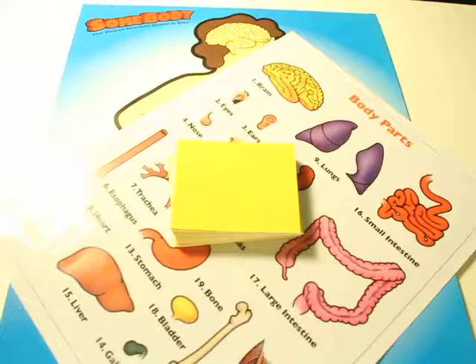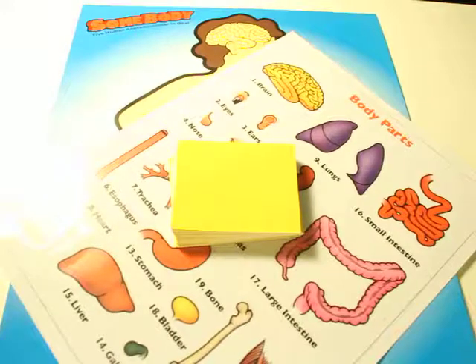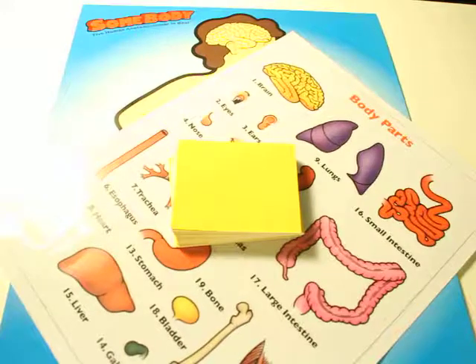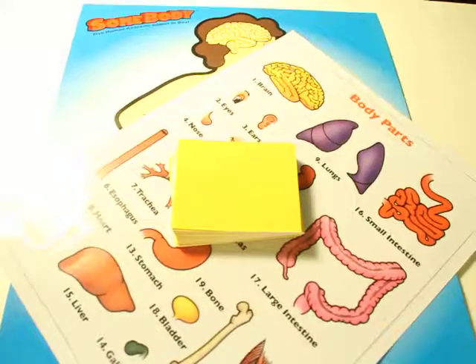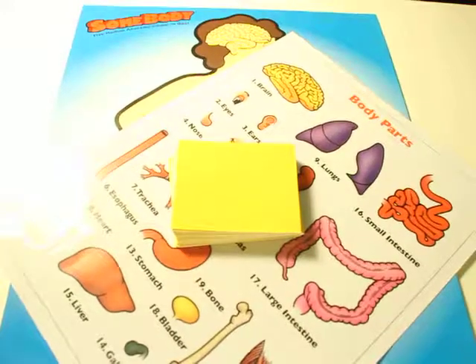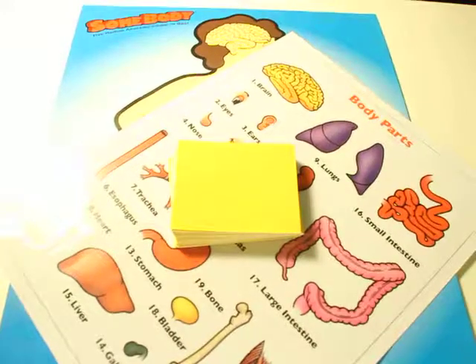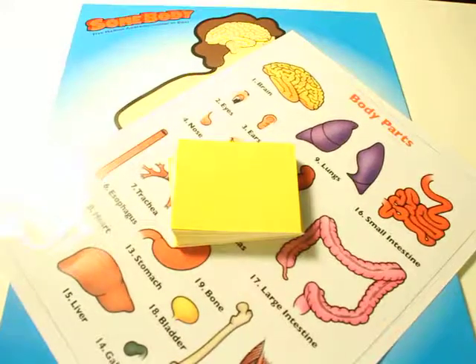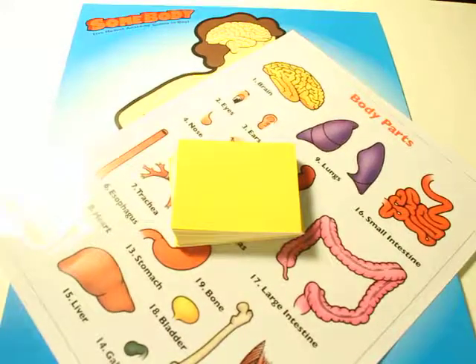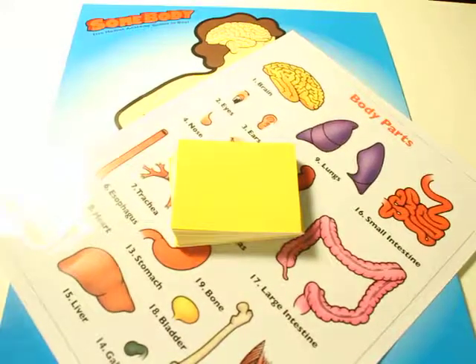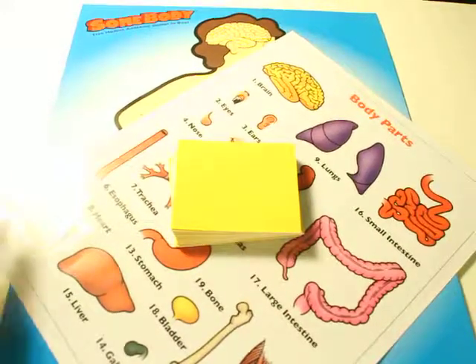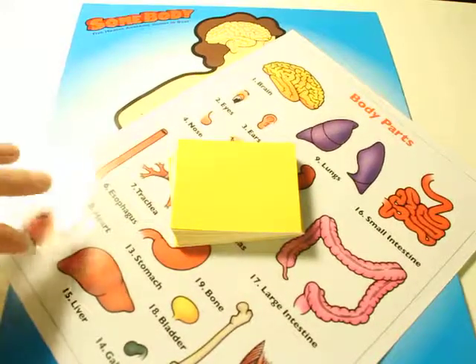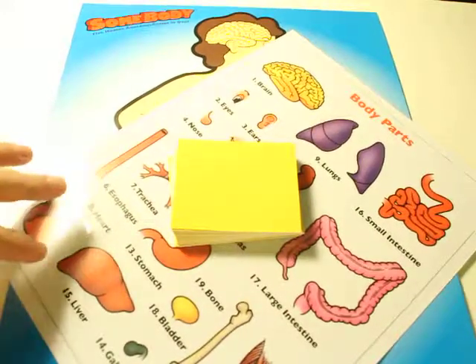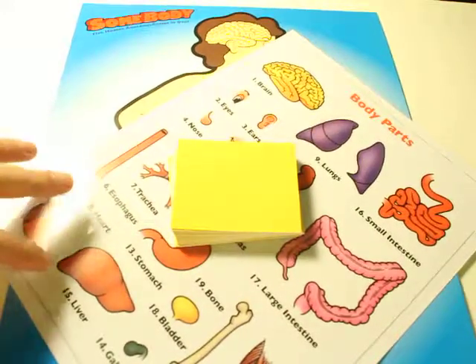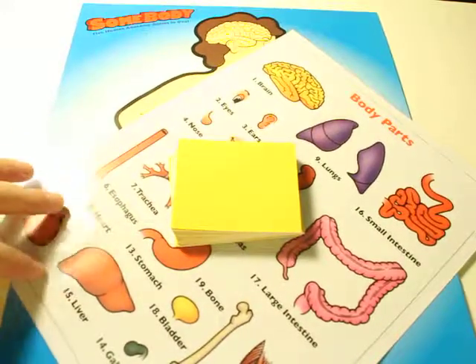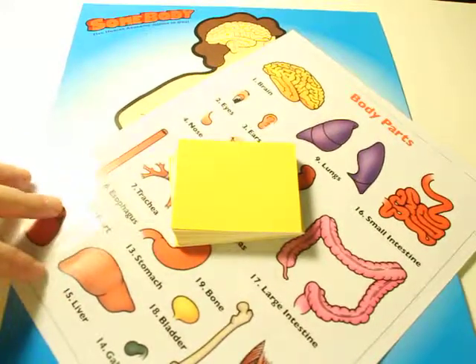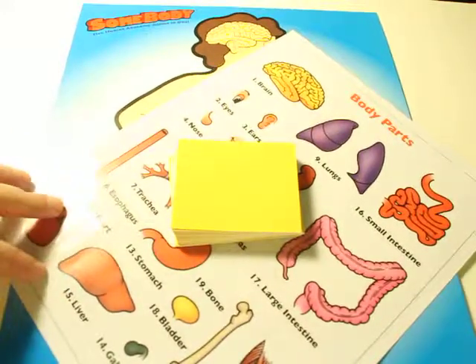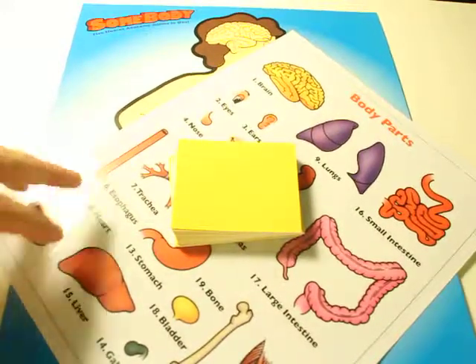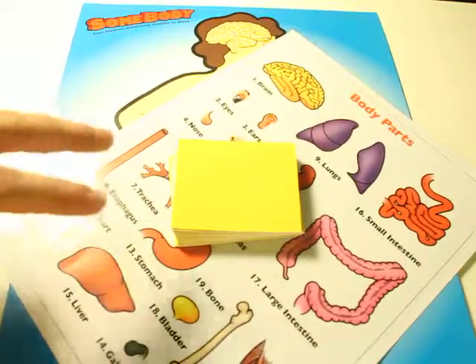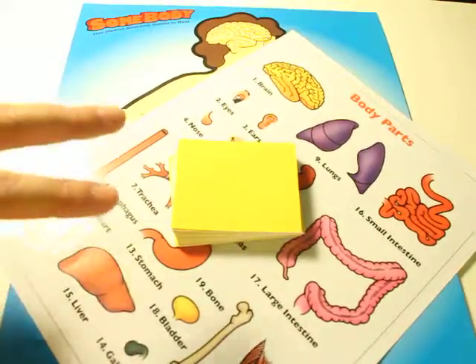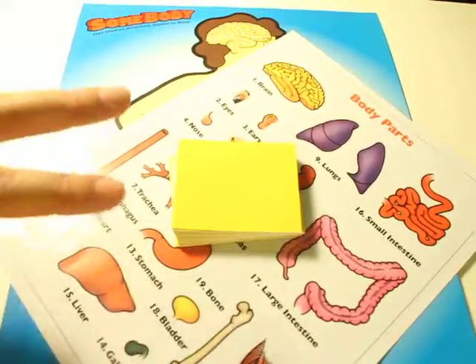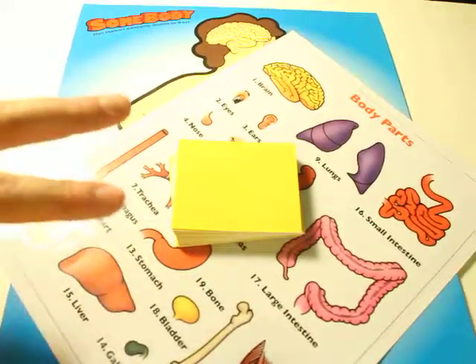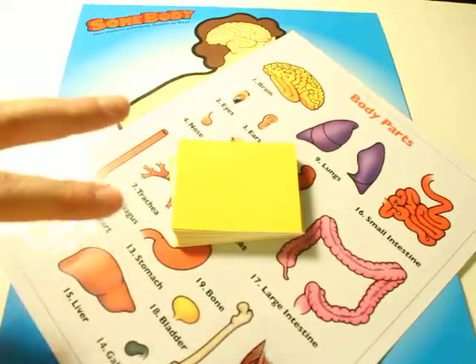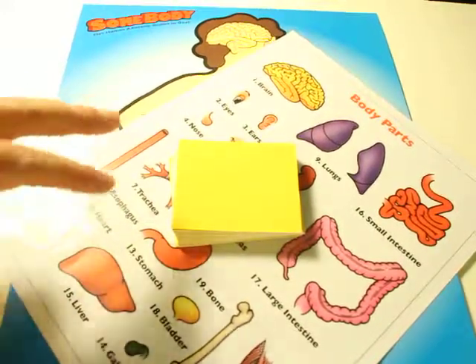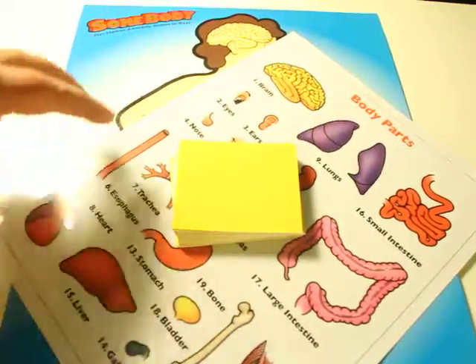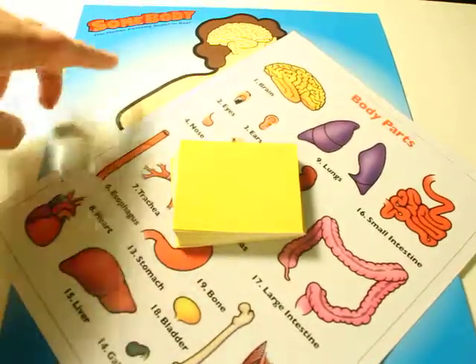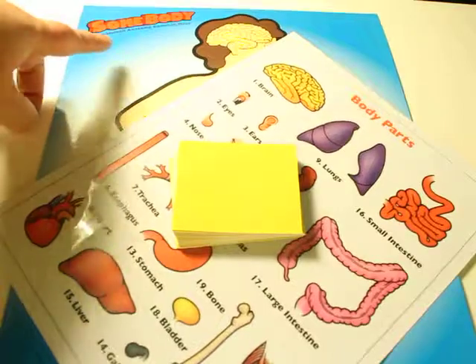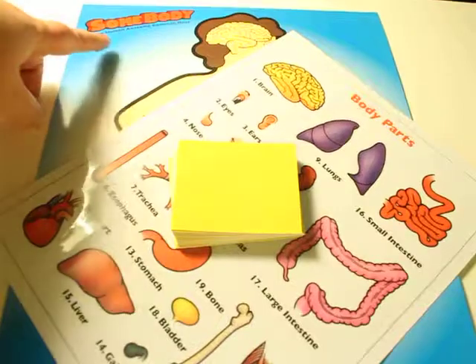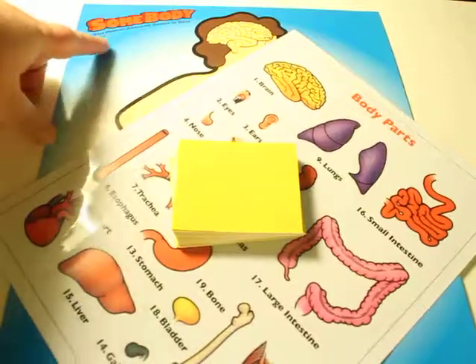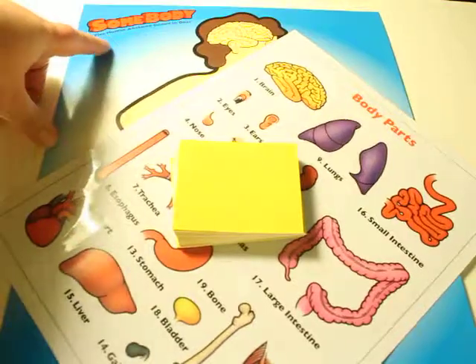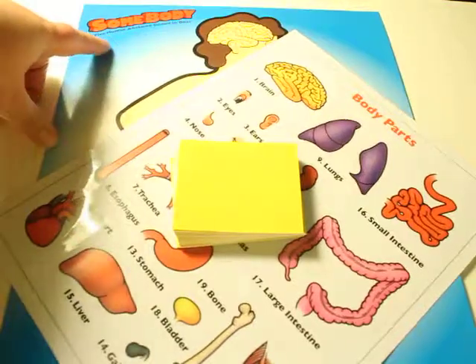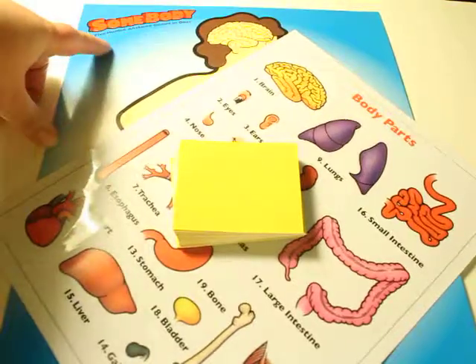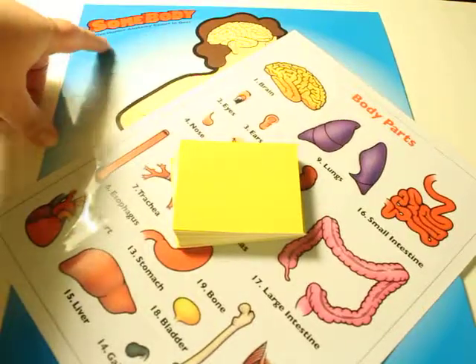Hey guys, welcome back to Little Lady Plays. Today we are going to have this second game, and this is Somebody.